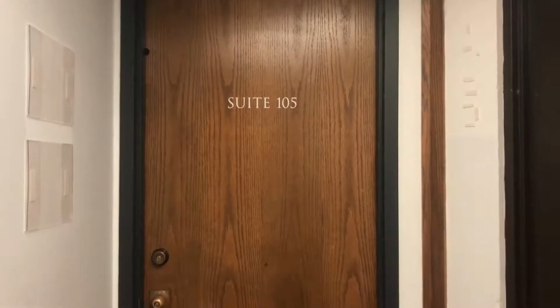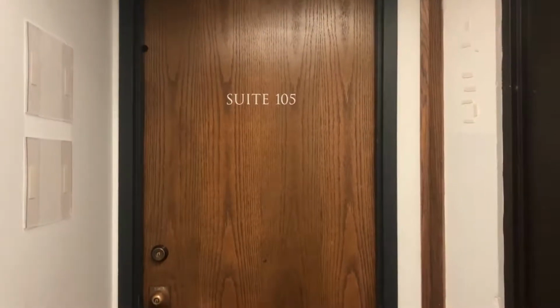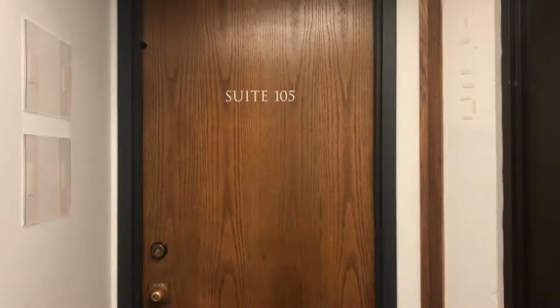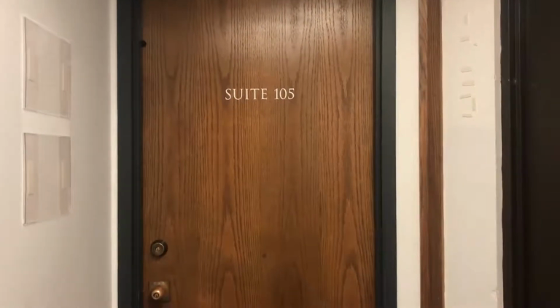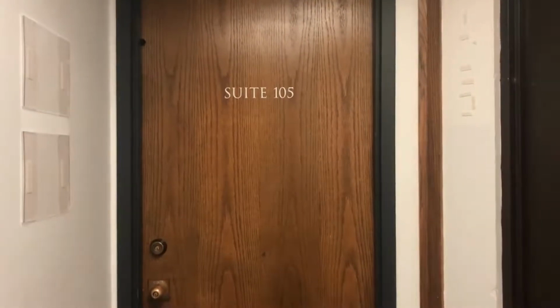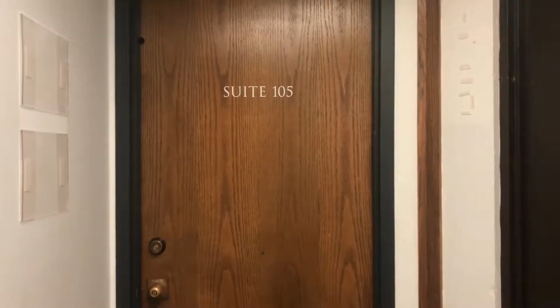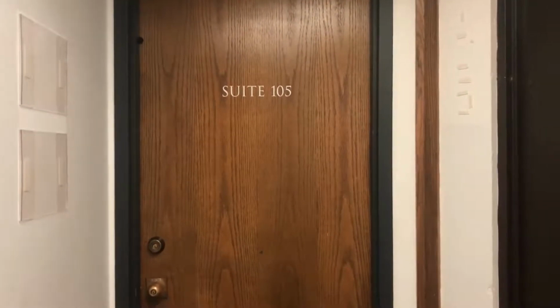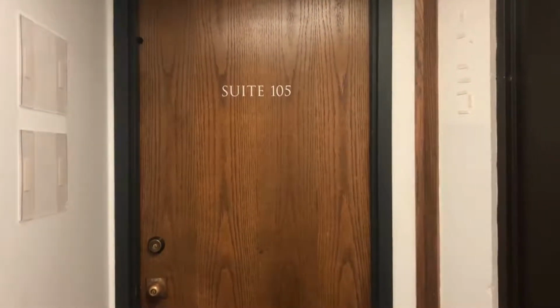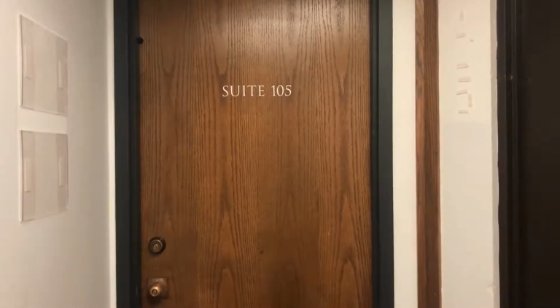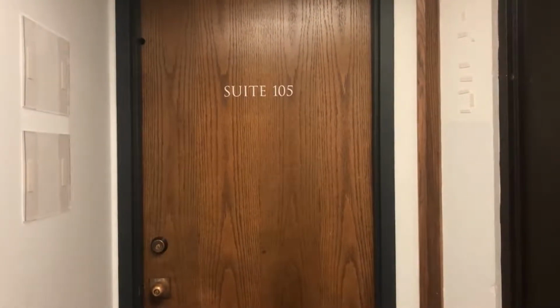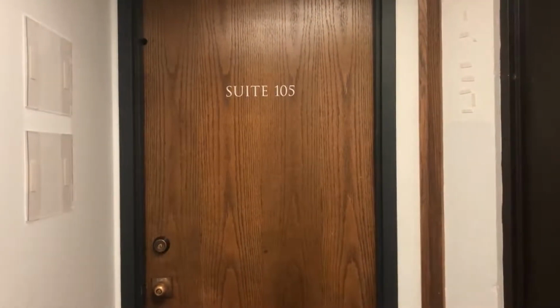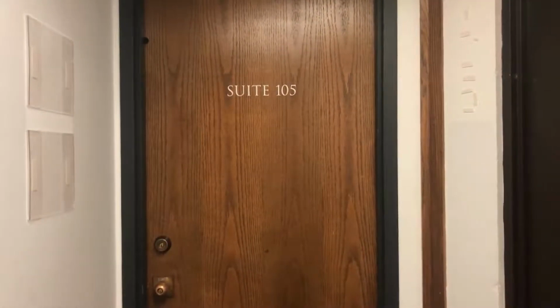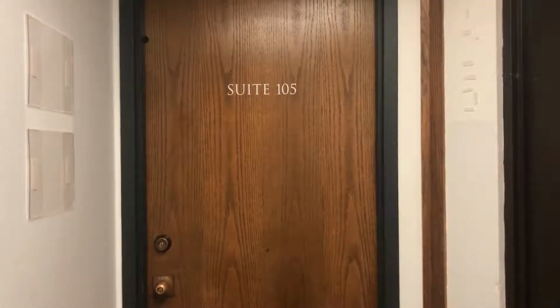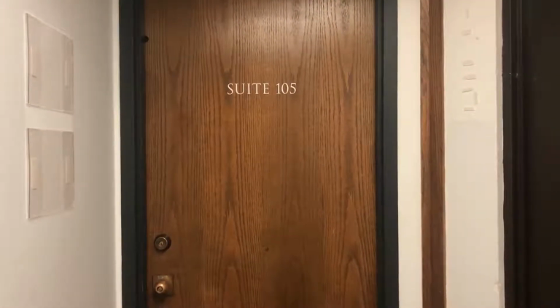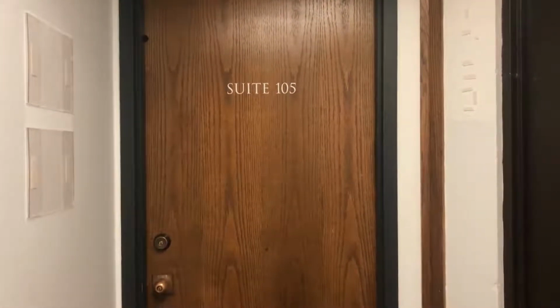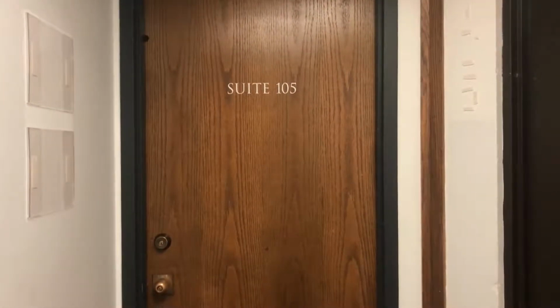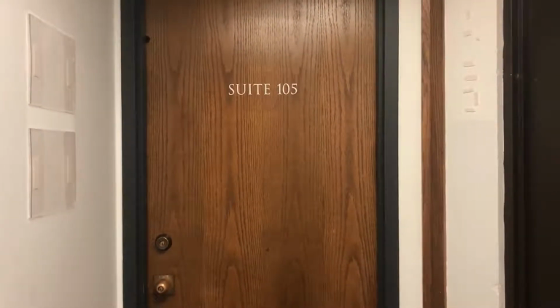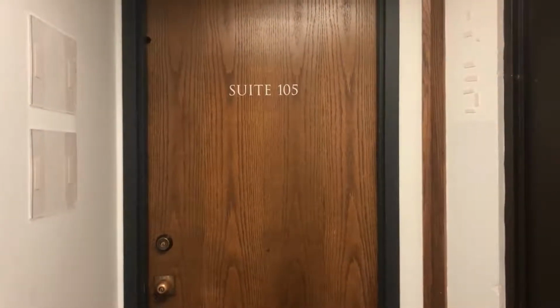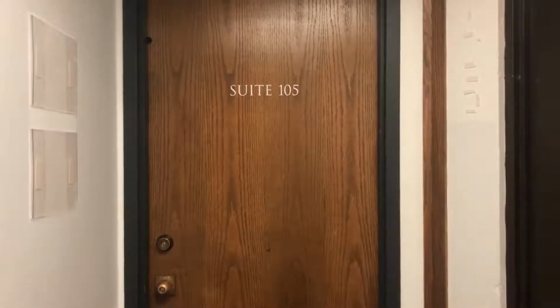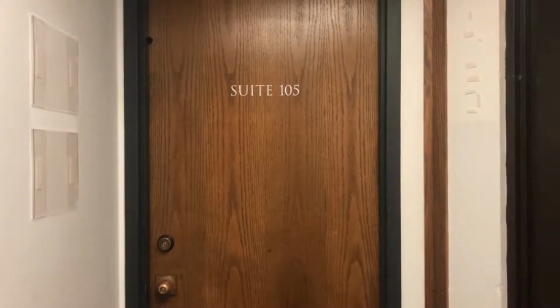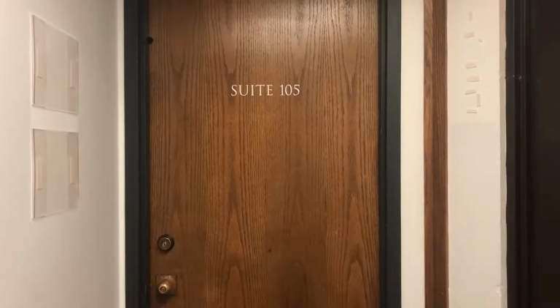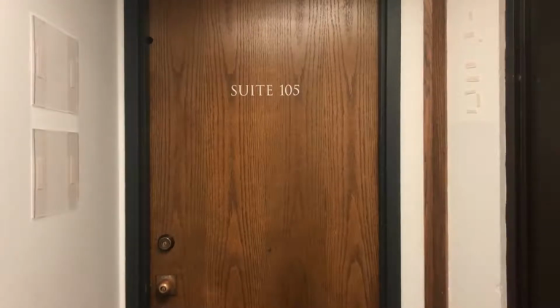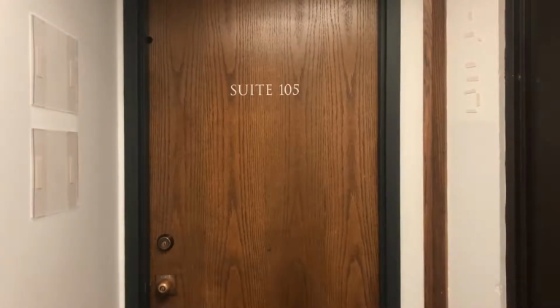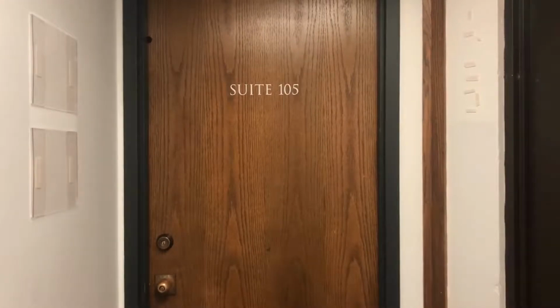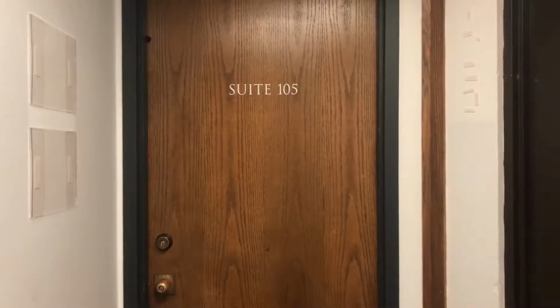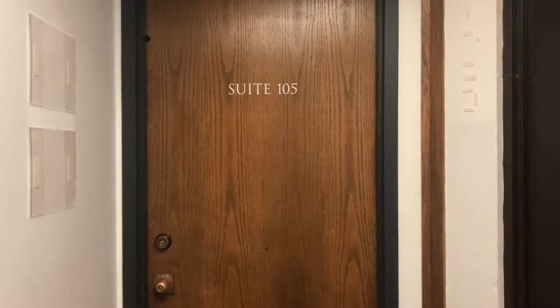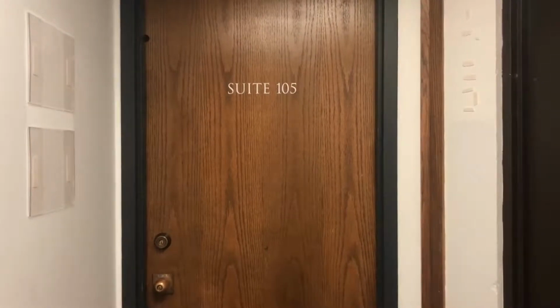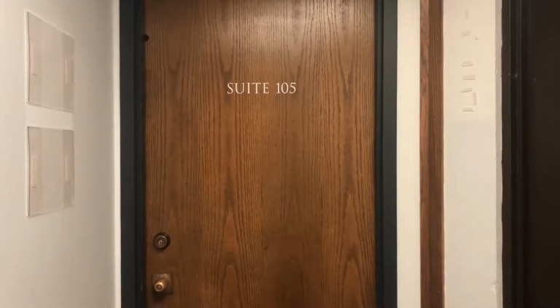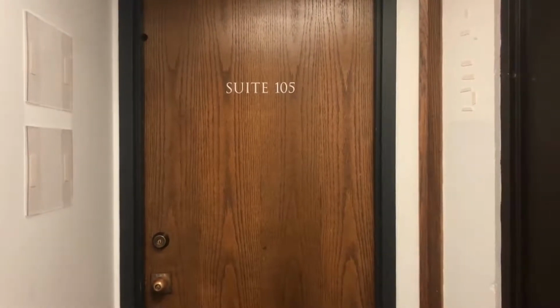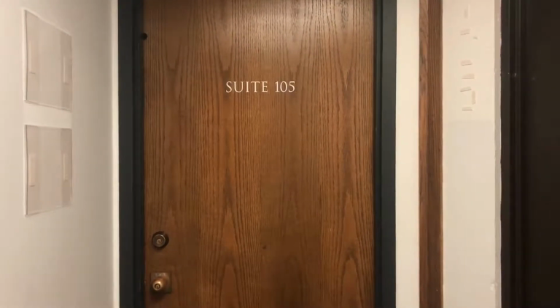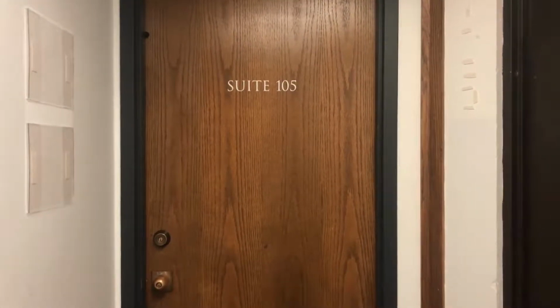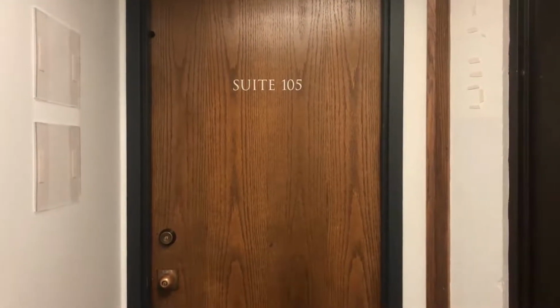Hello, my name is Ben Burnett and welcome to your workplace. Before we take a look inside Suite 105, let's take a quick look at our surroundings.